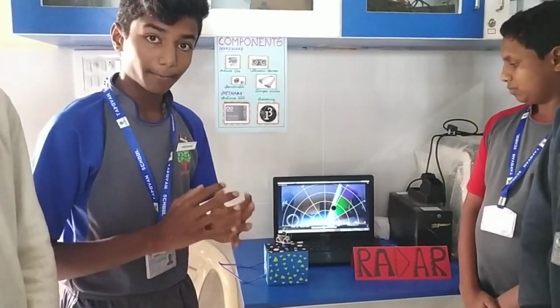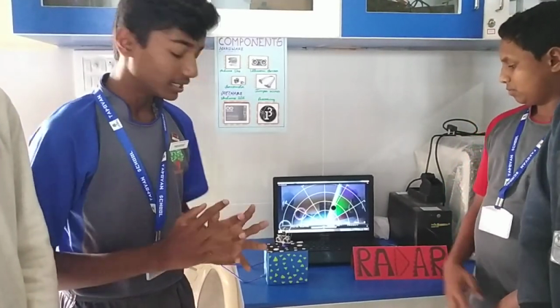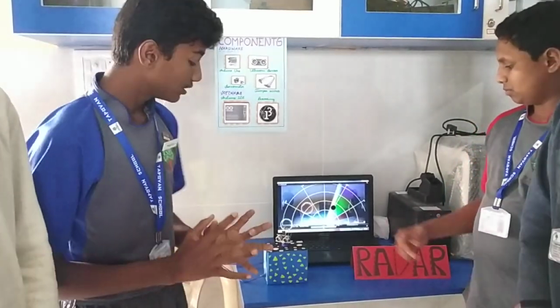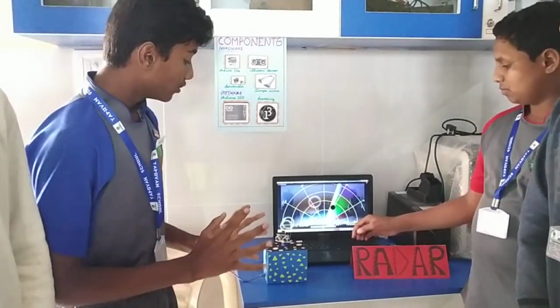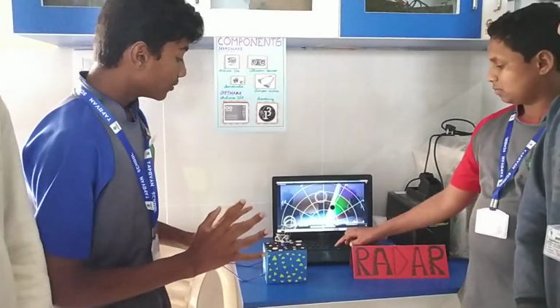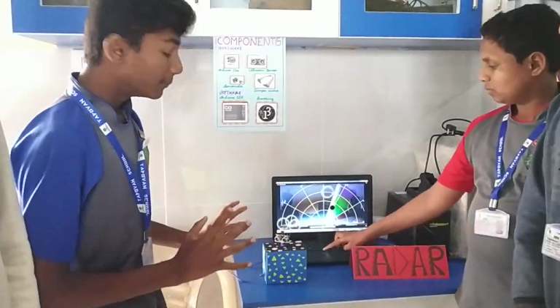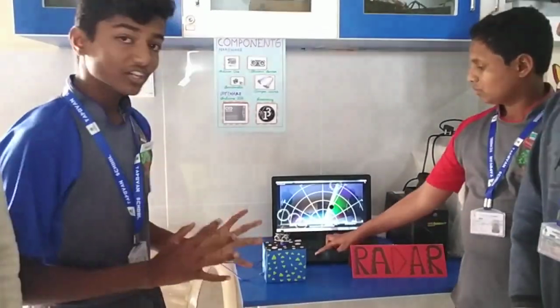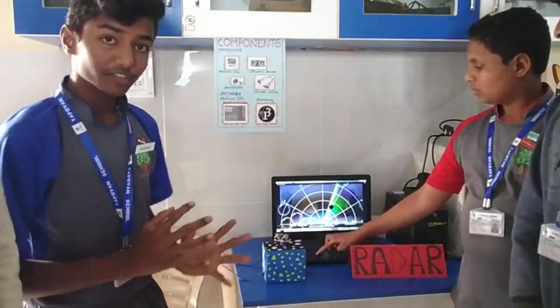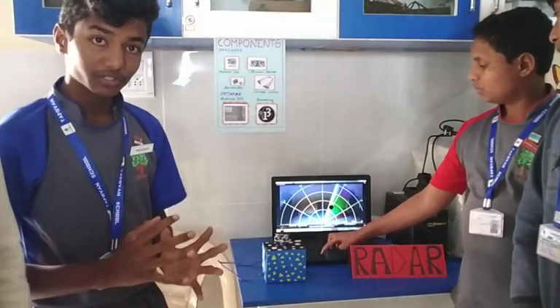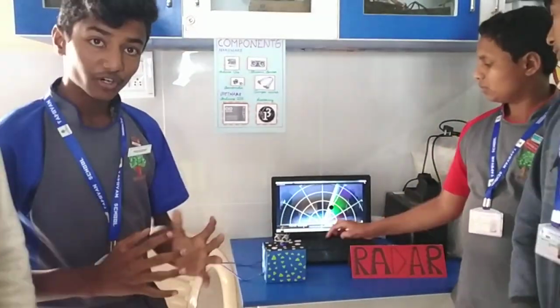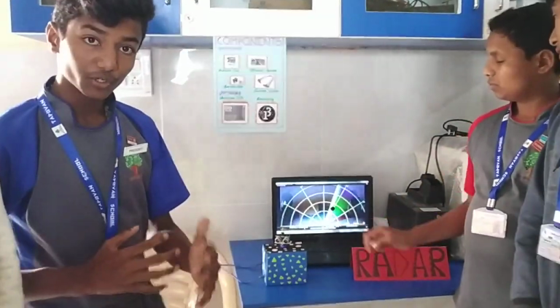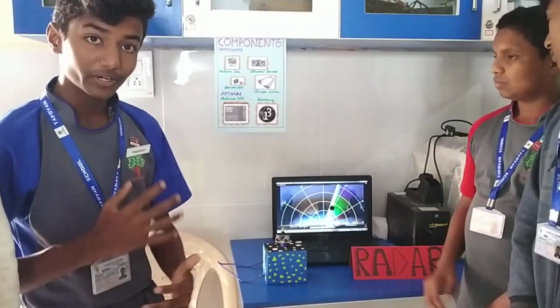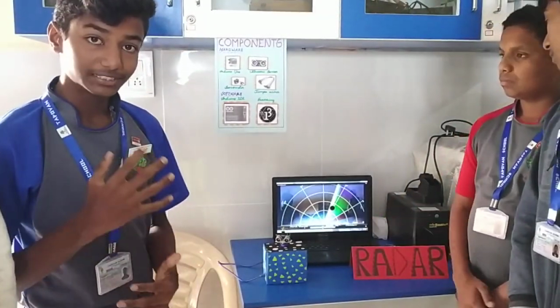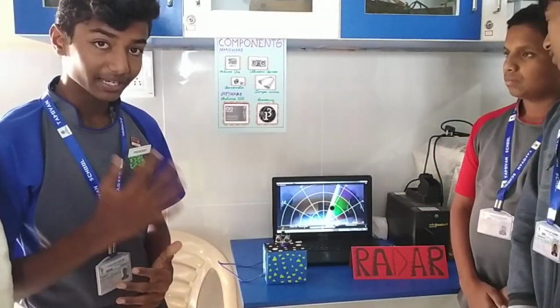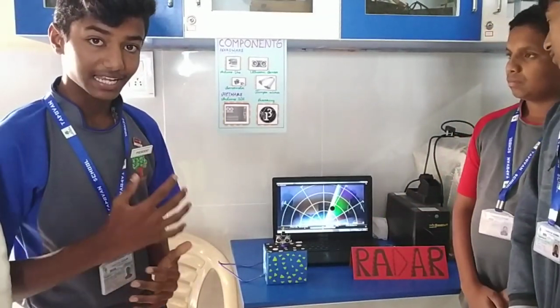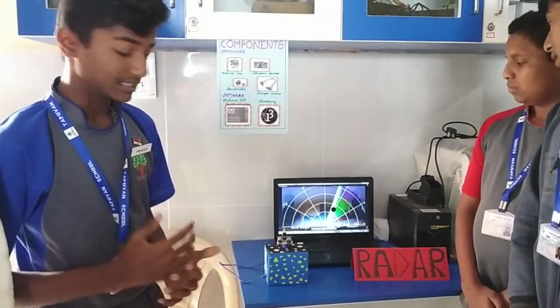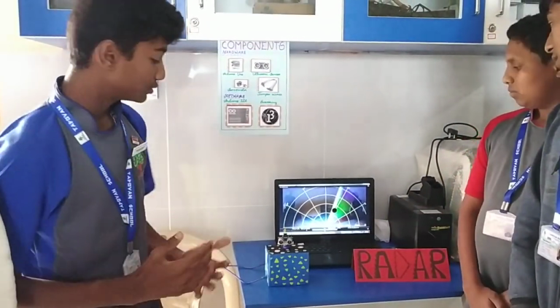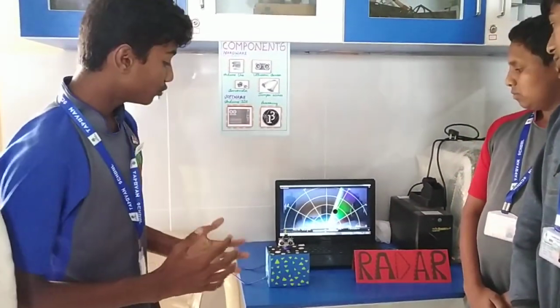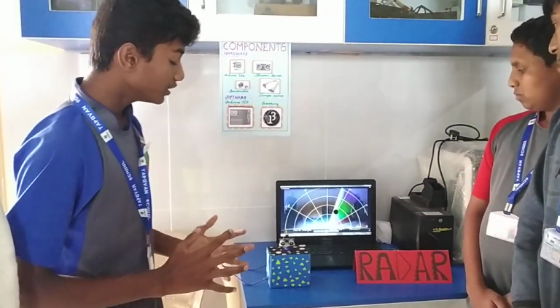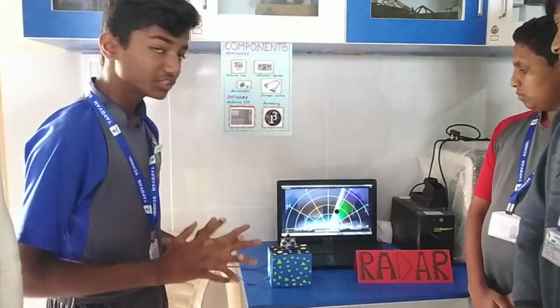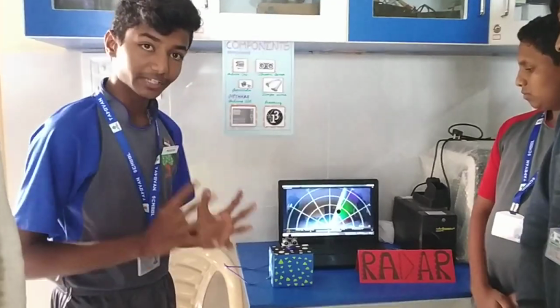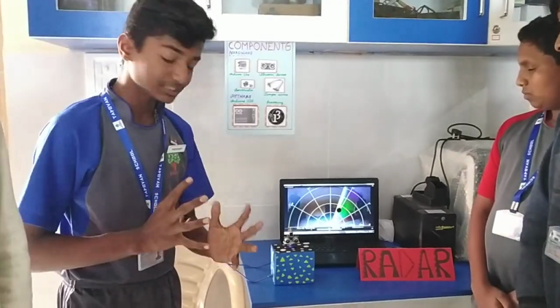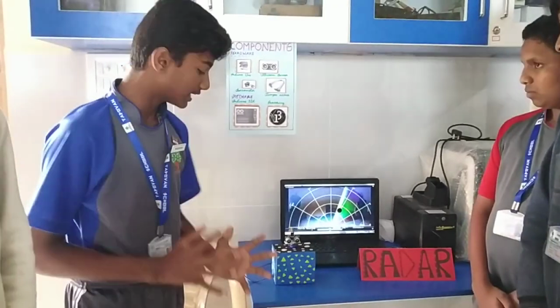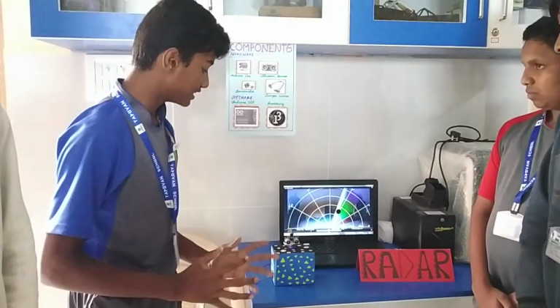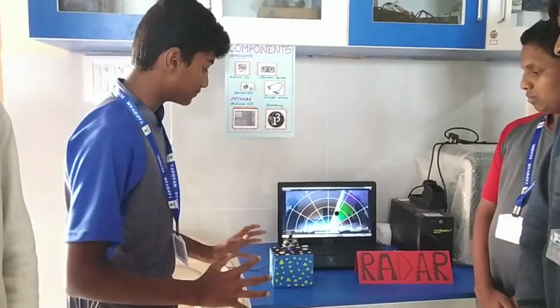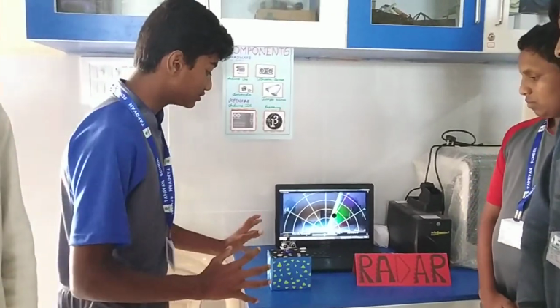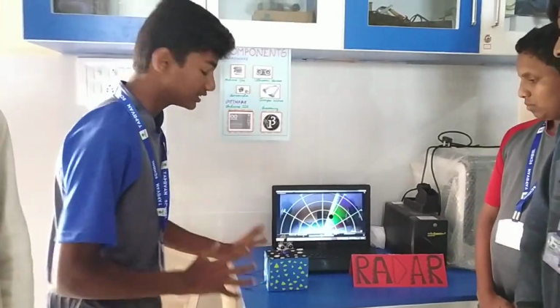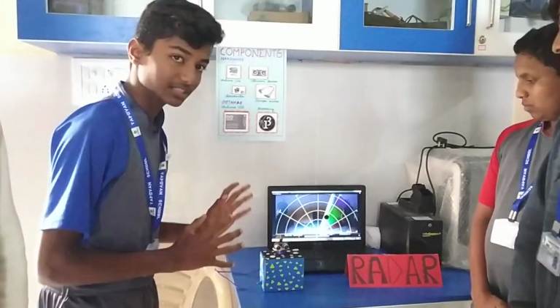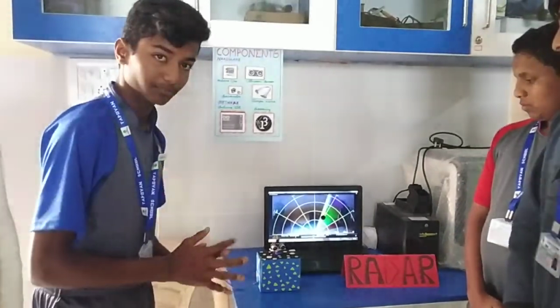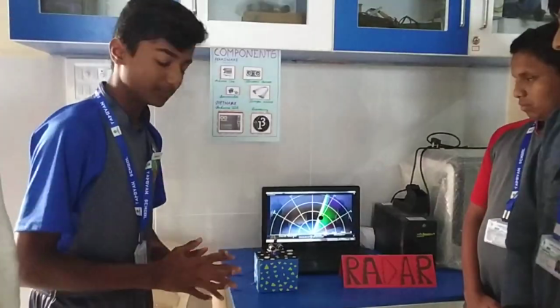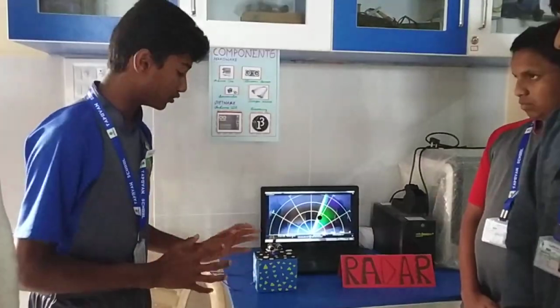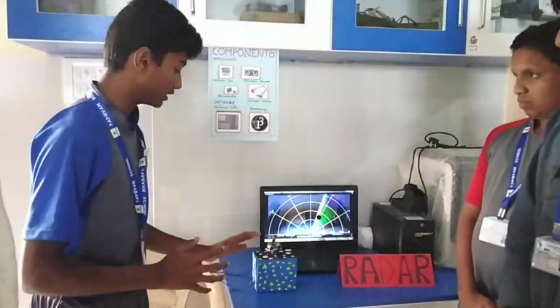But many people do not know its mechanism, so we are showing its mechanism using this simple project.